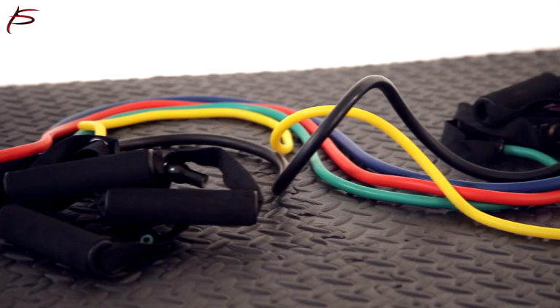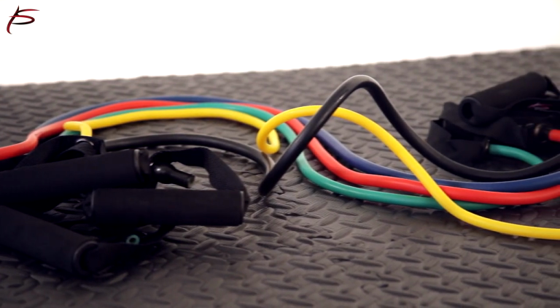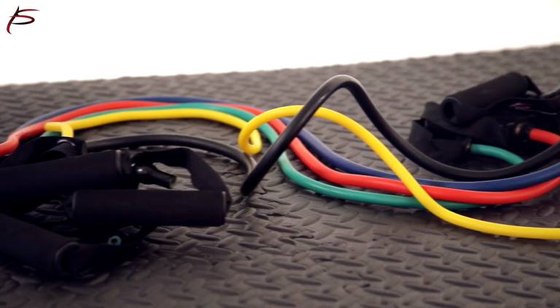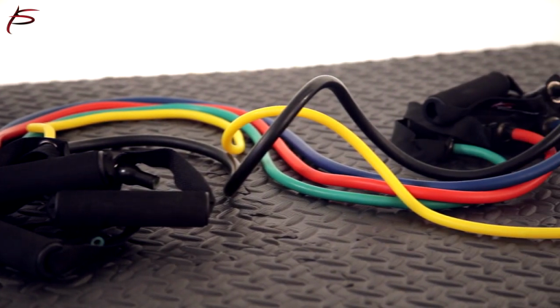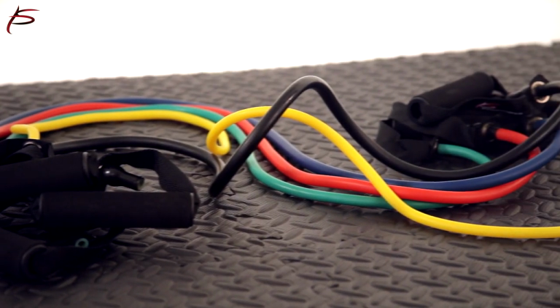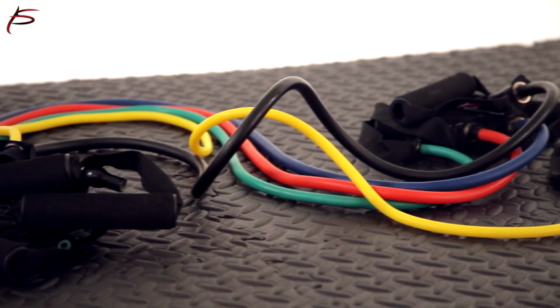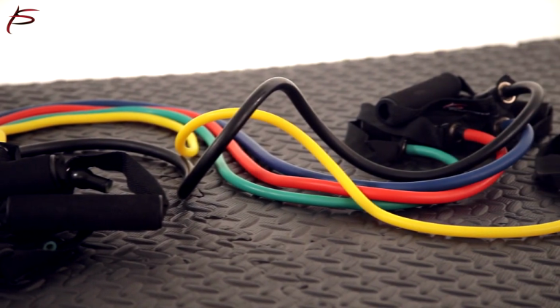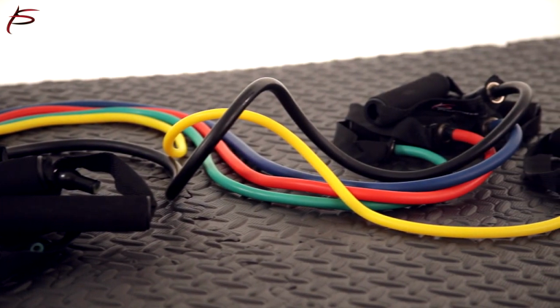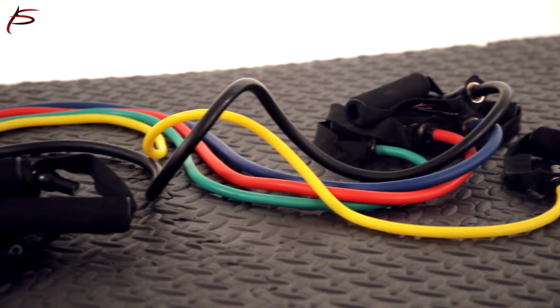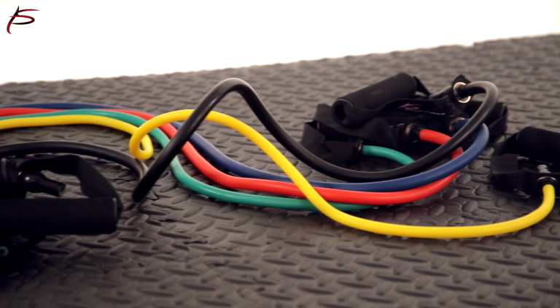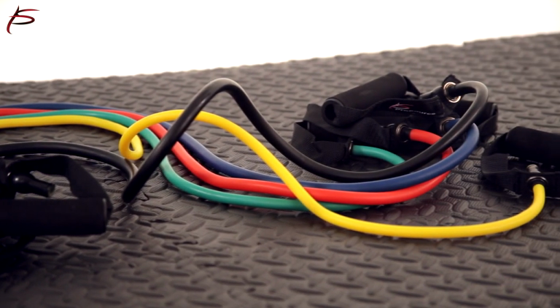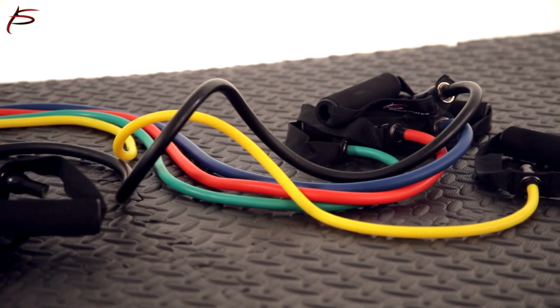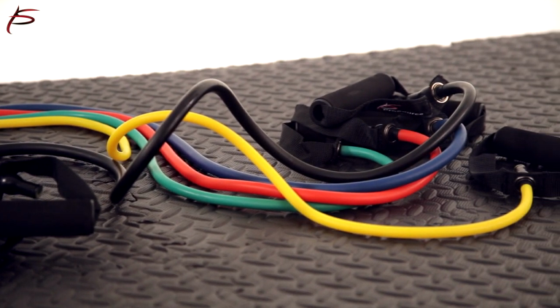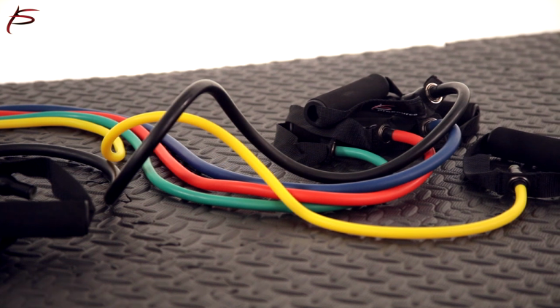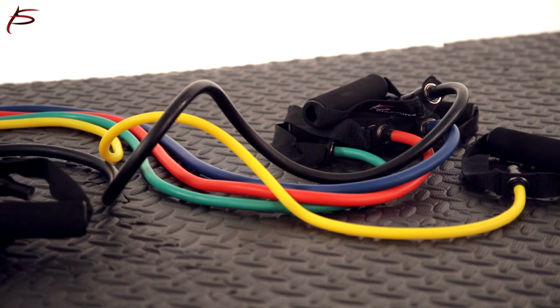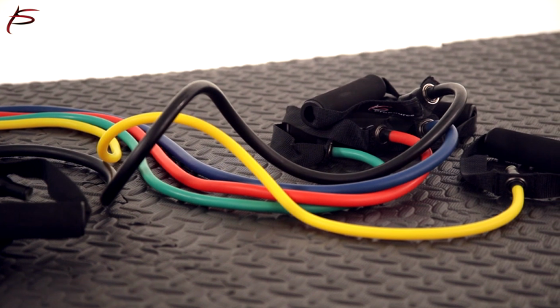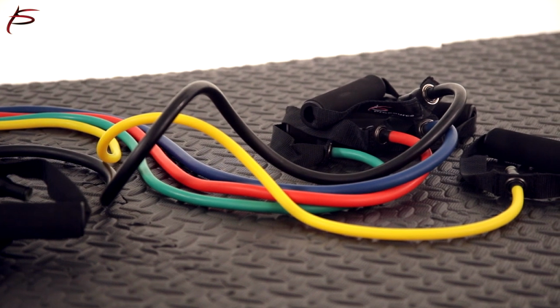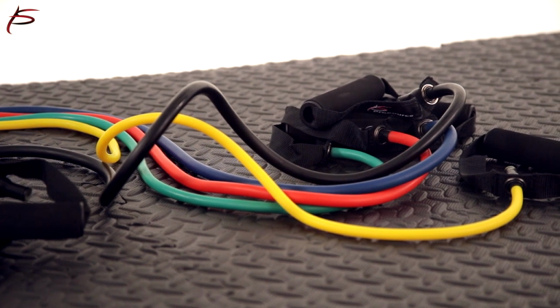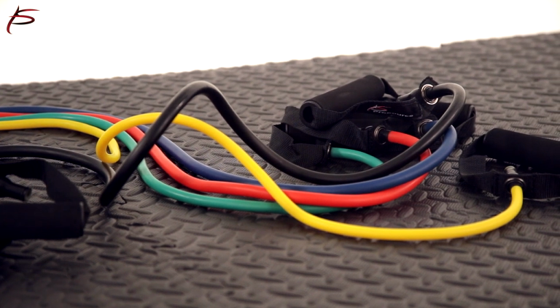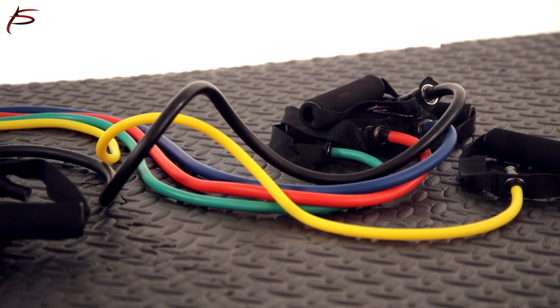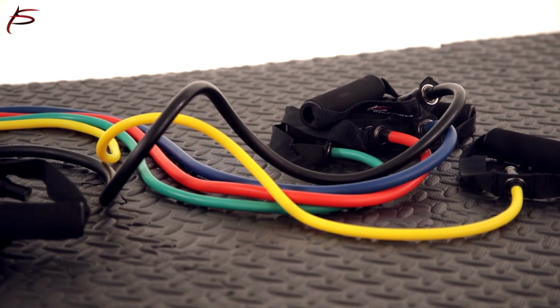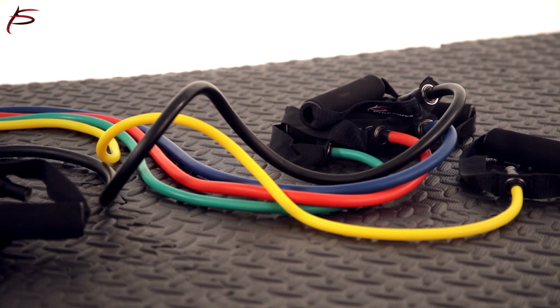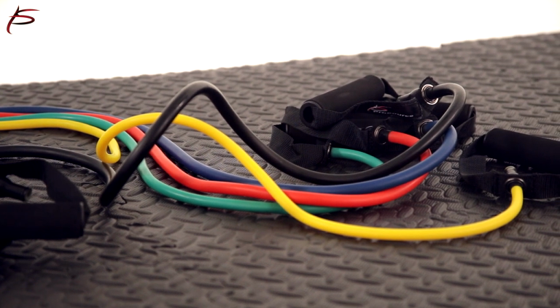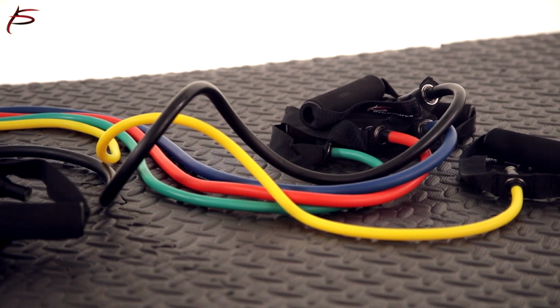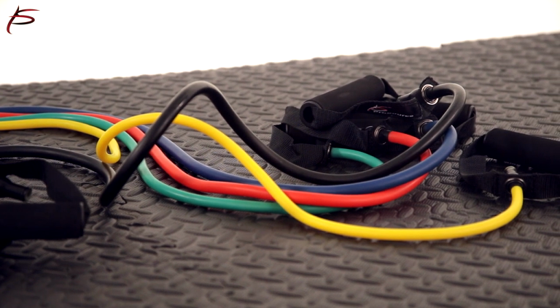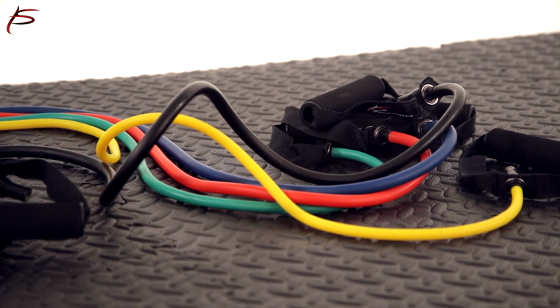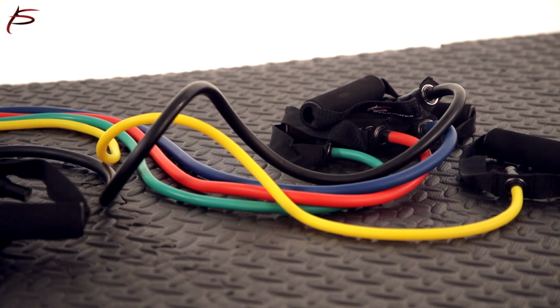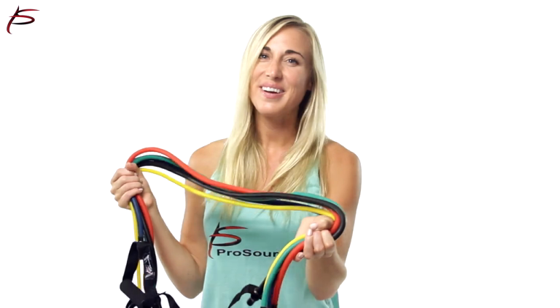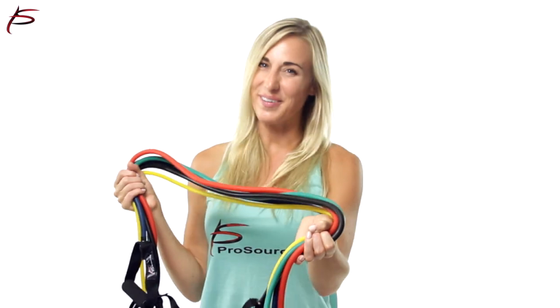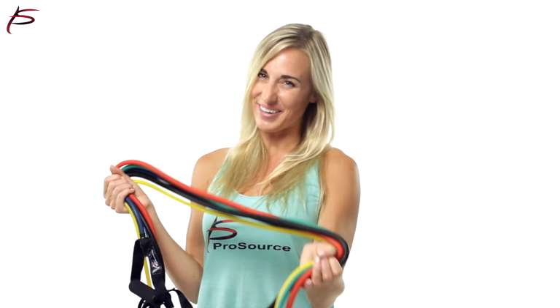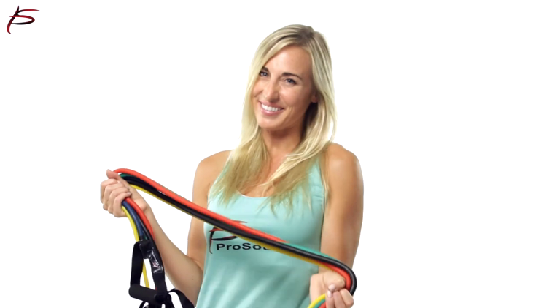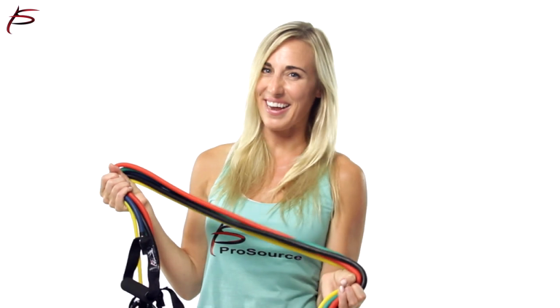Each set of five includes a door anchor, a convenient carry bag, and an exercise manual. Order yours today.